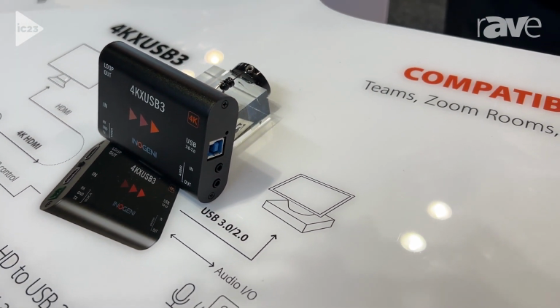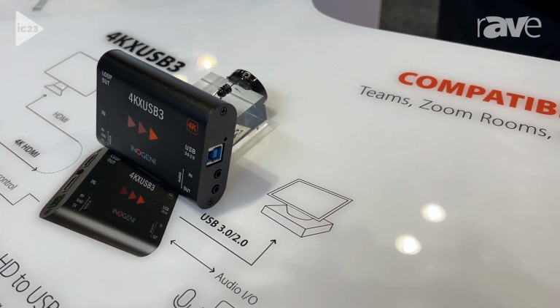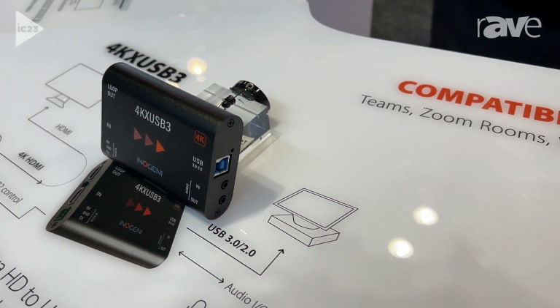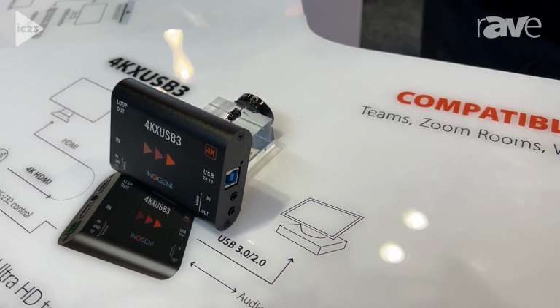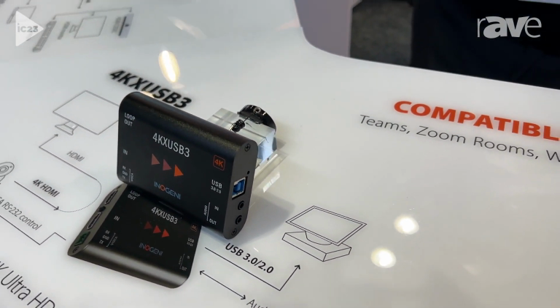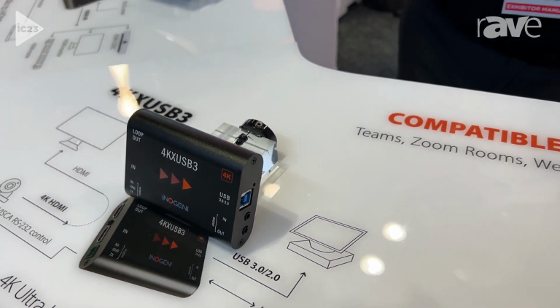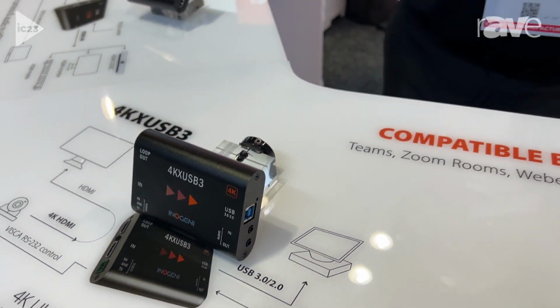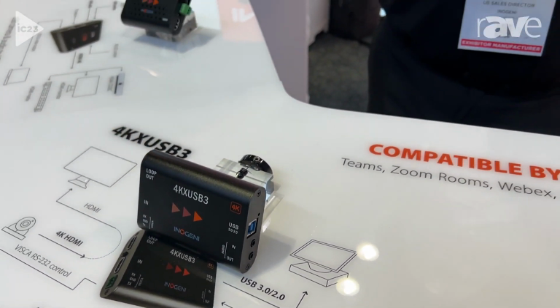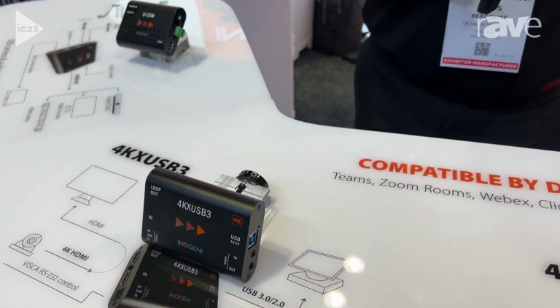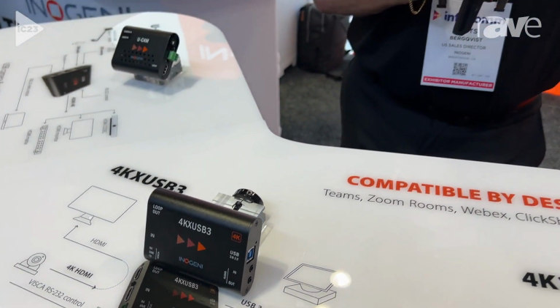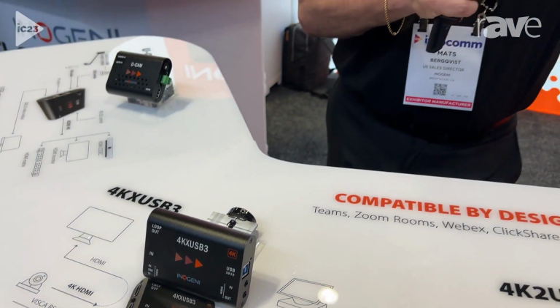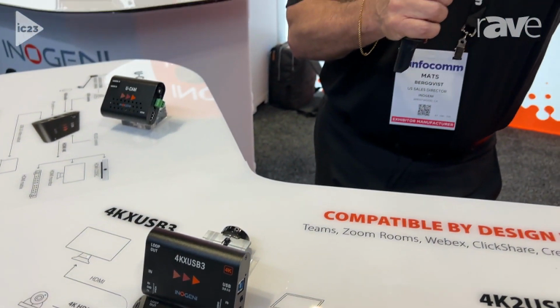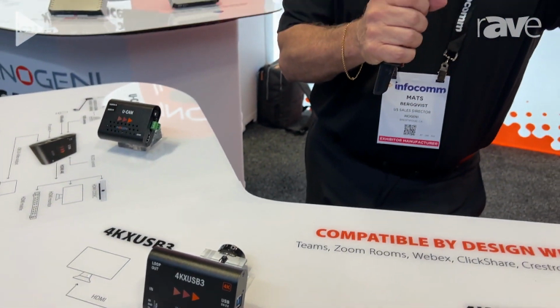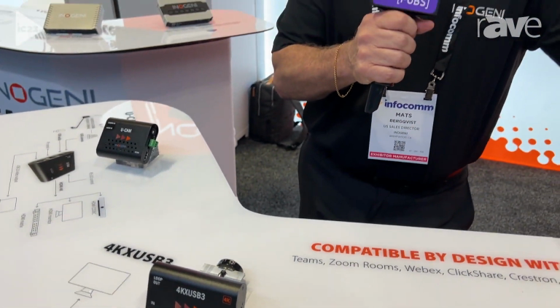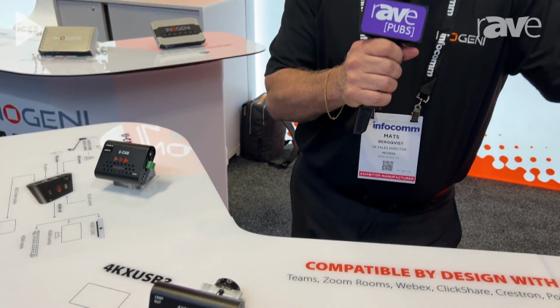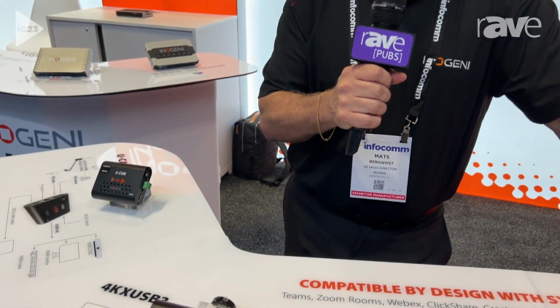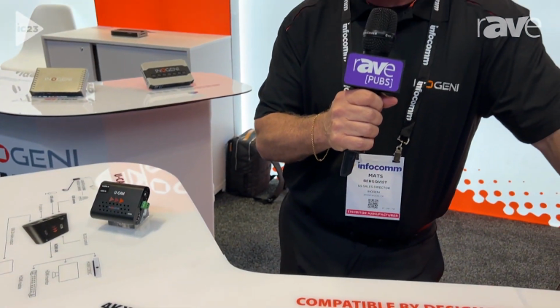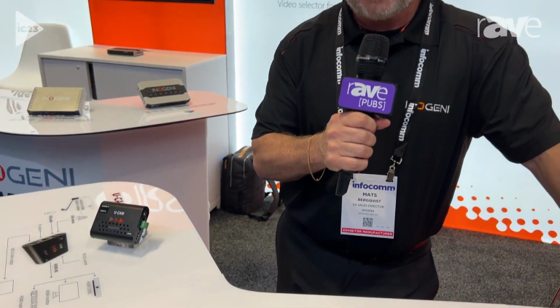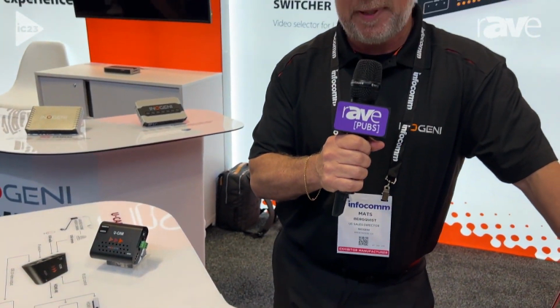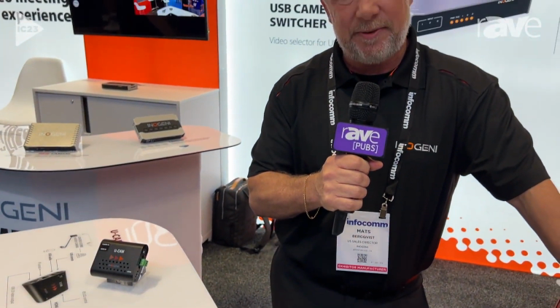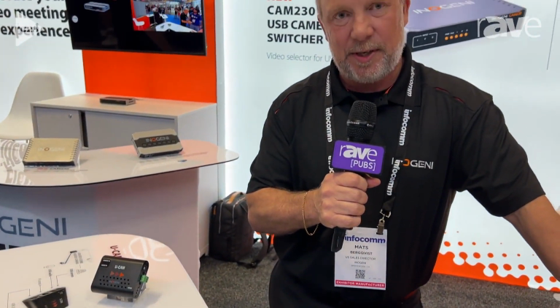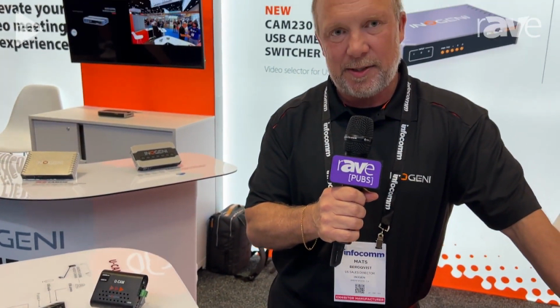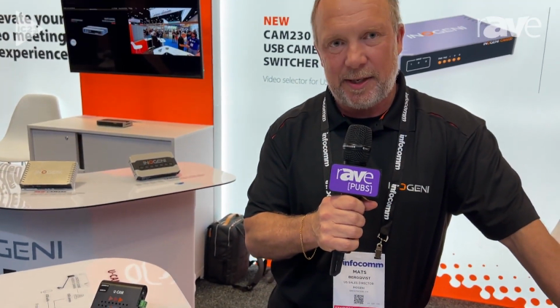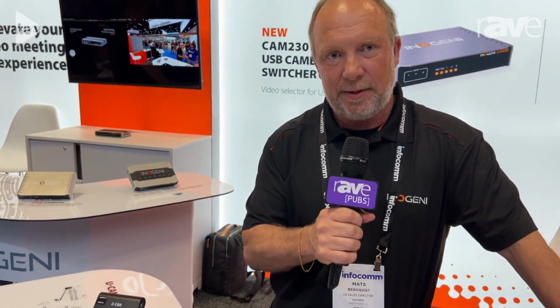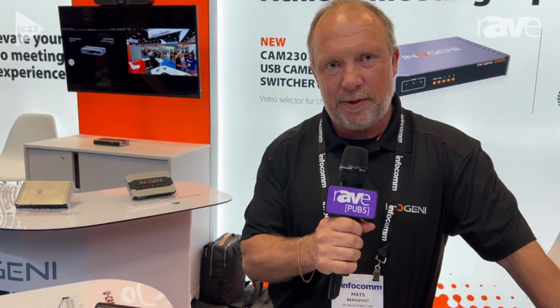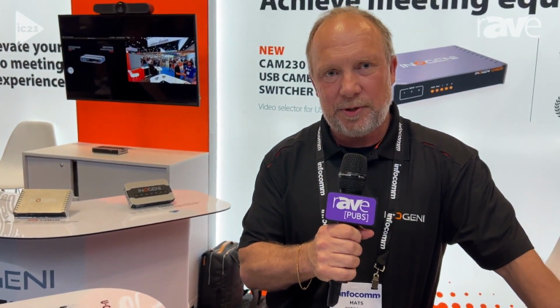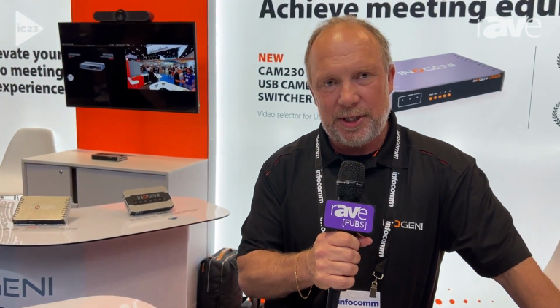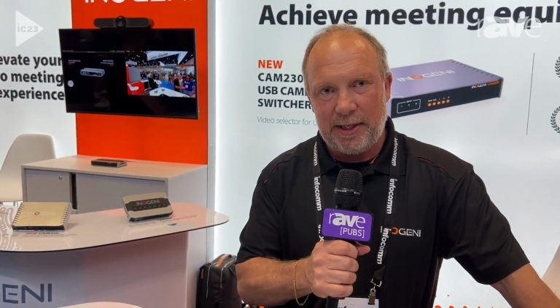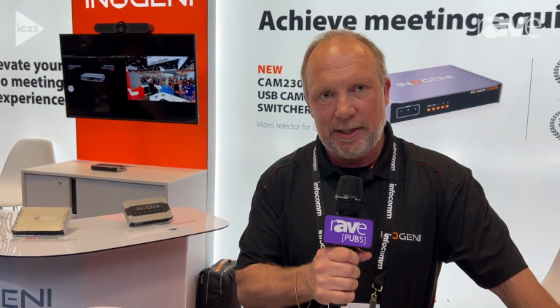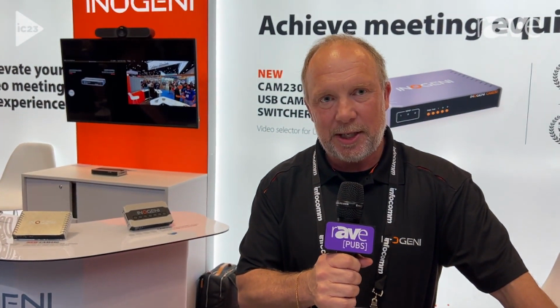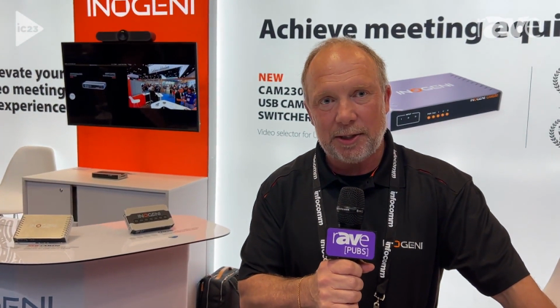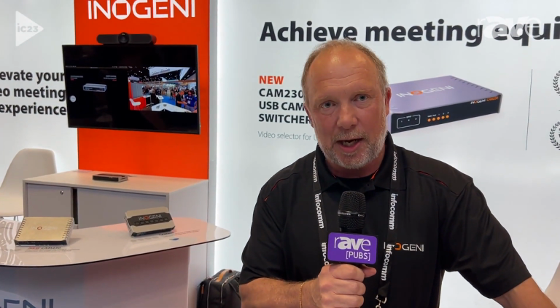If you are interested in any more information, please visit us at InnoGenie.com.